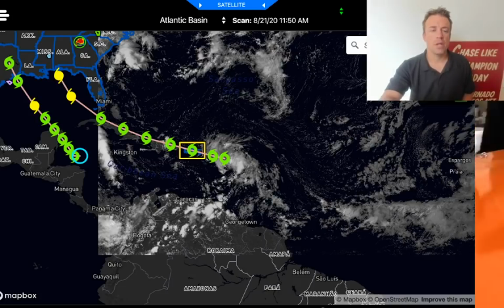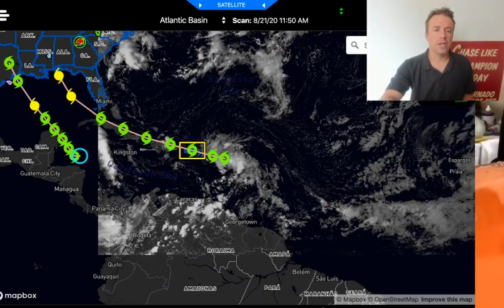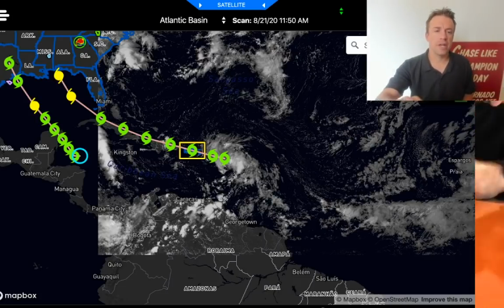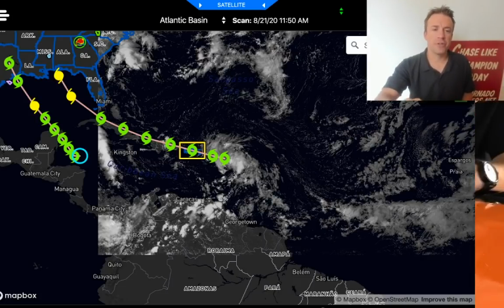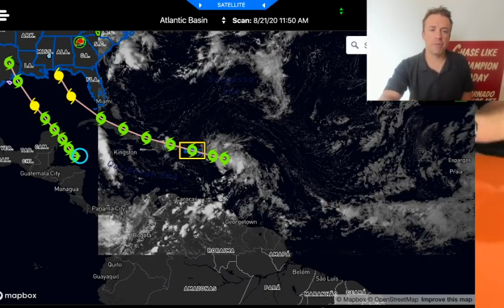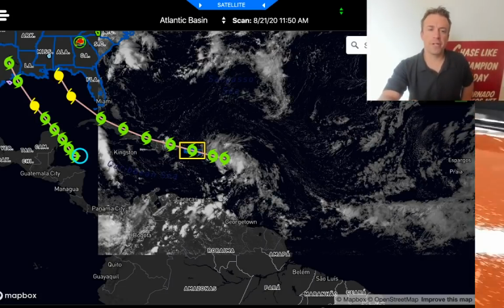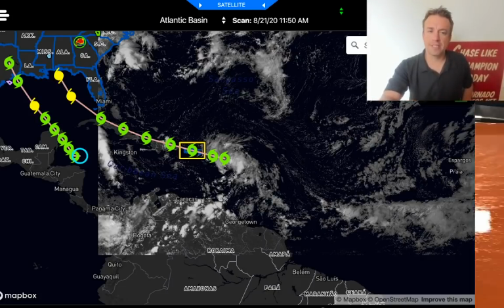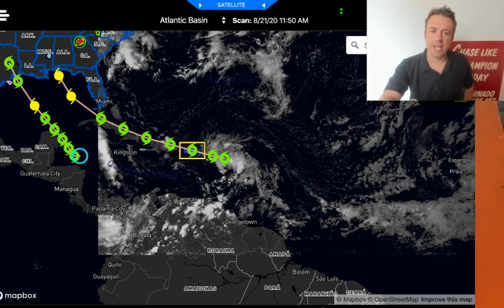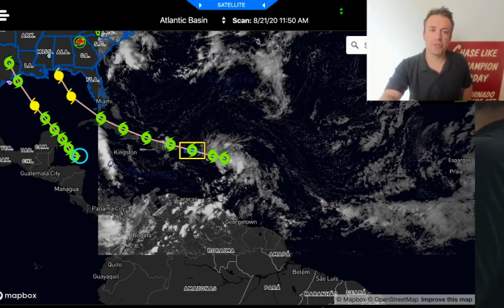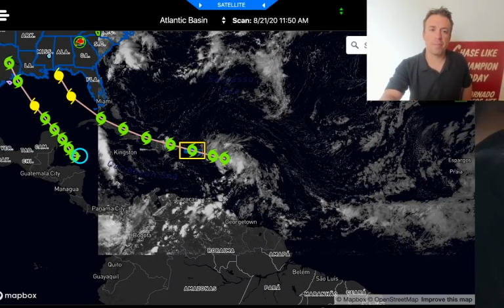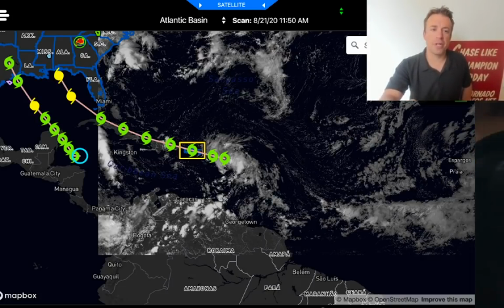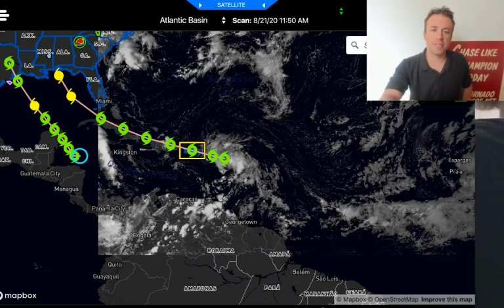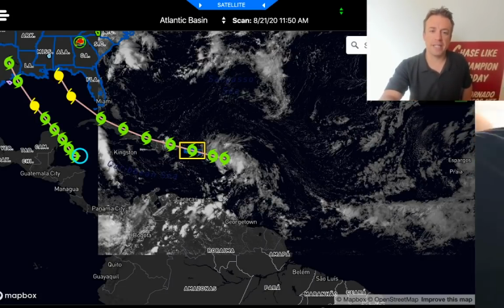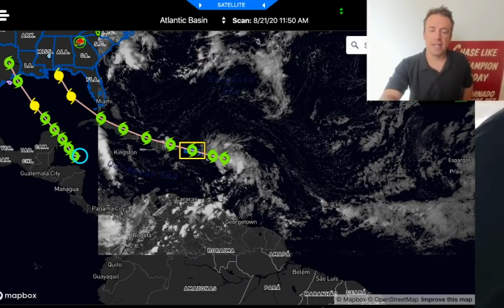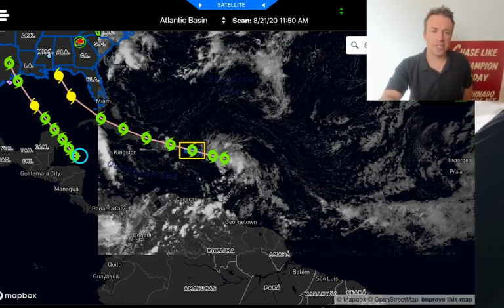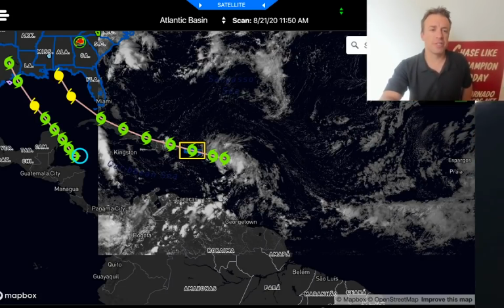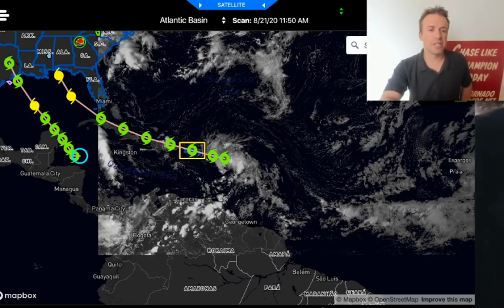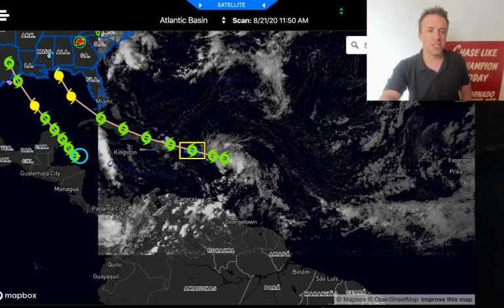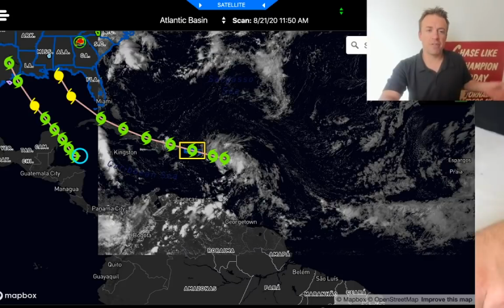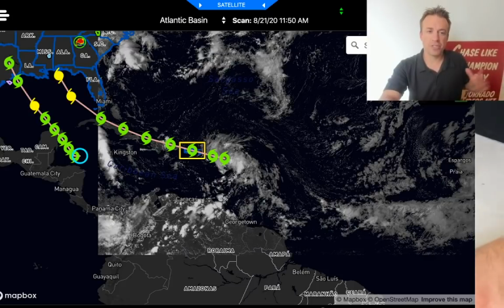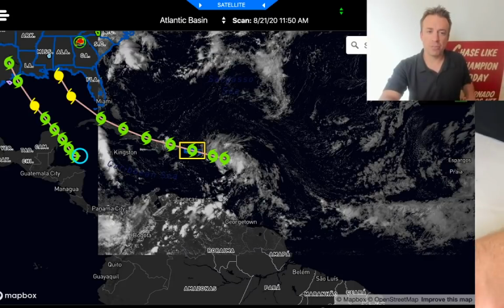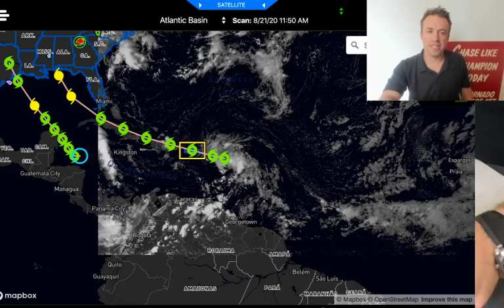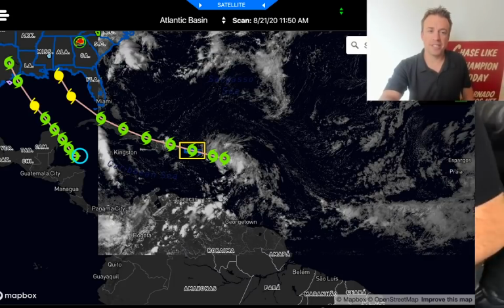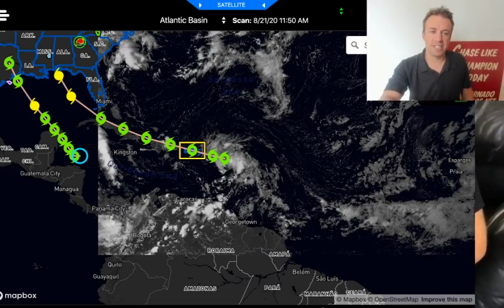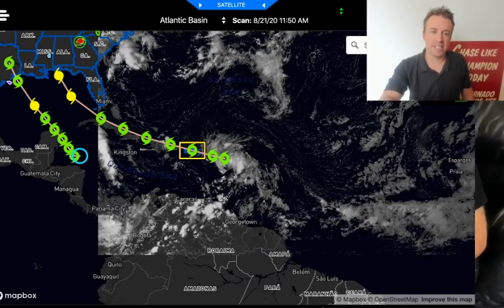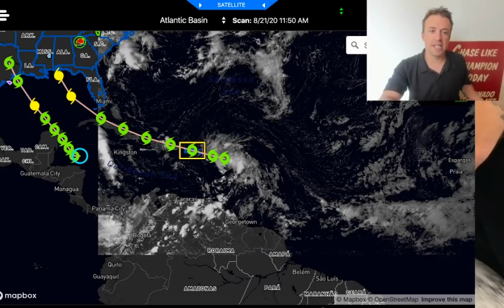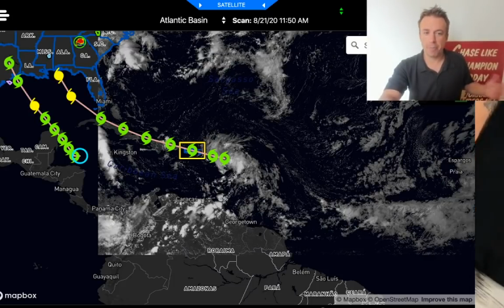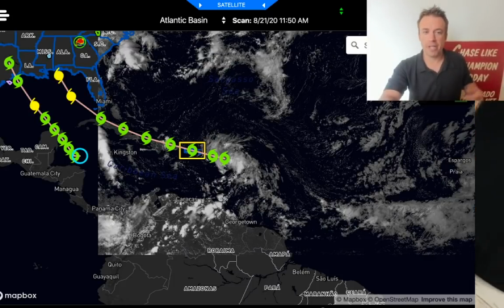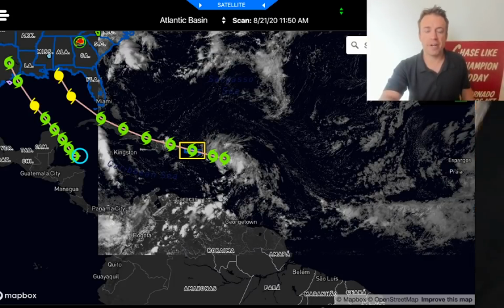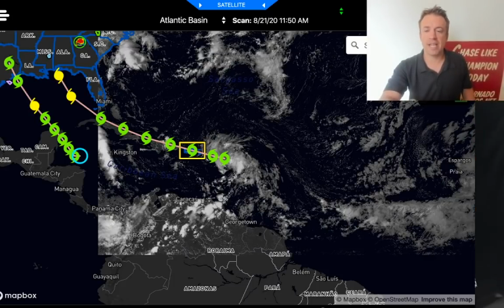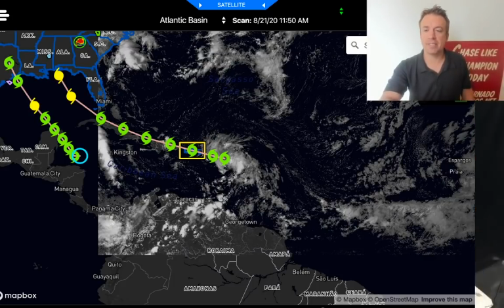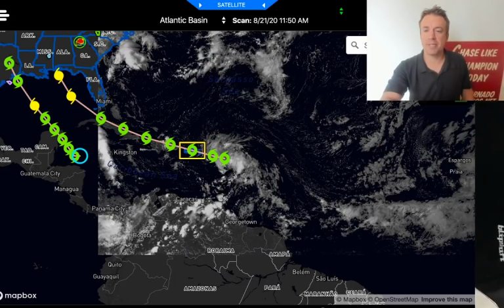Good afternoon, everybody. This is a live tropical update and also a discussion of our storm chasing logistics and our plan for our science mission.